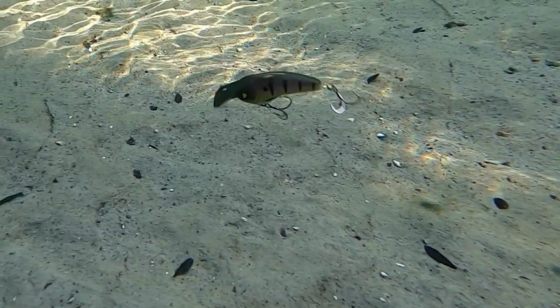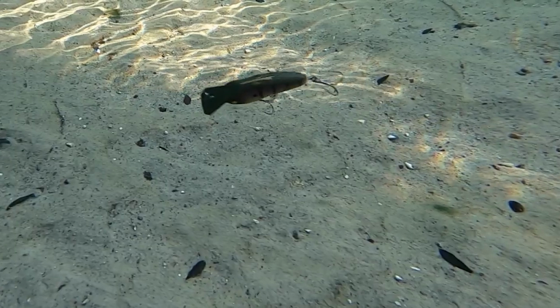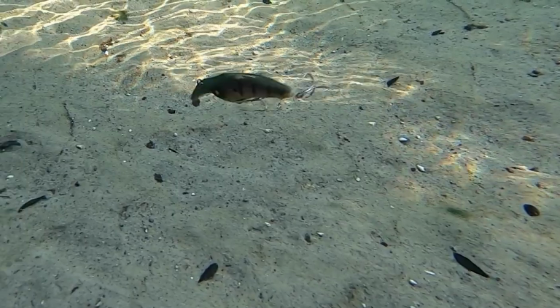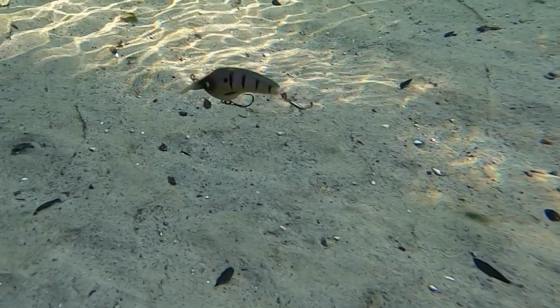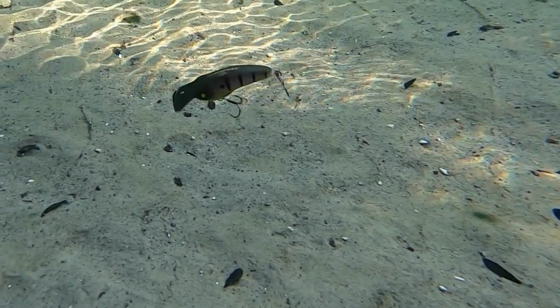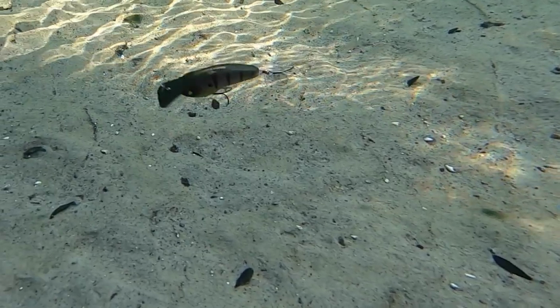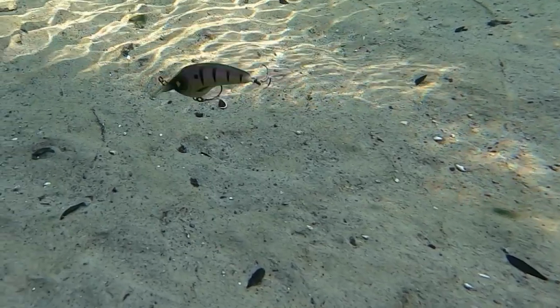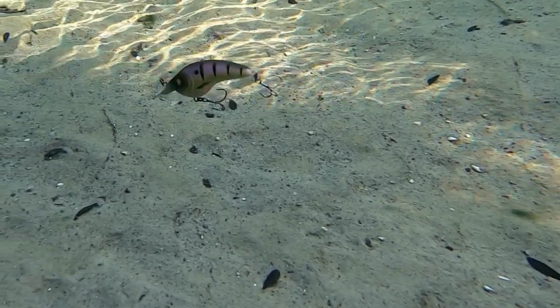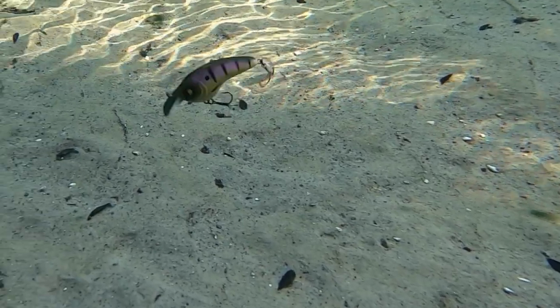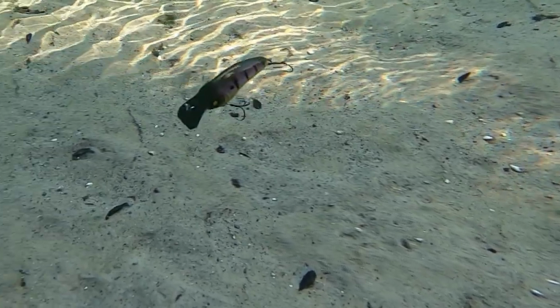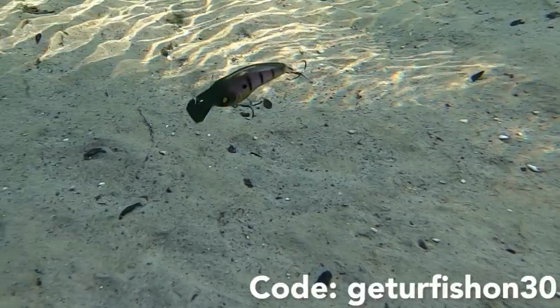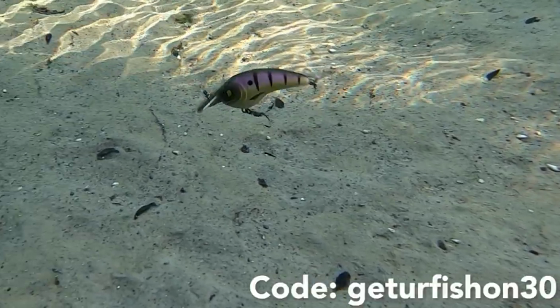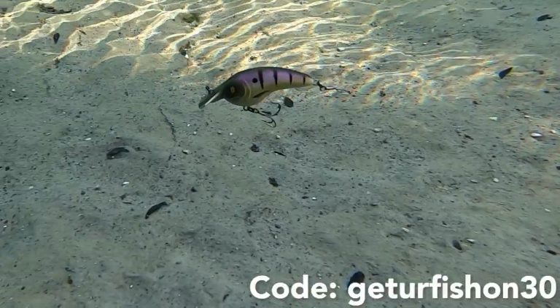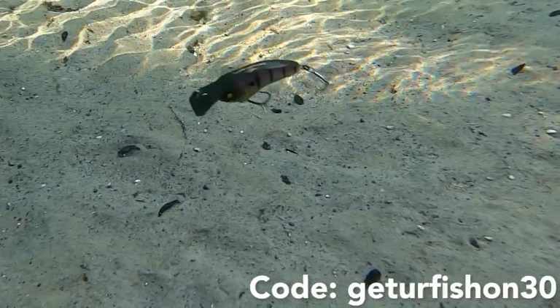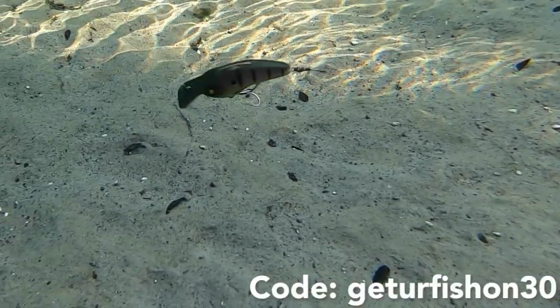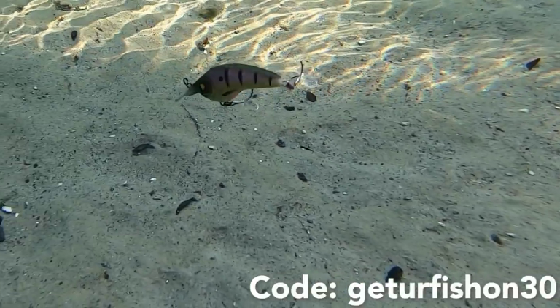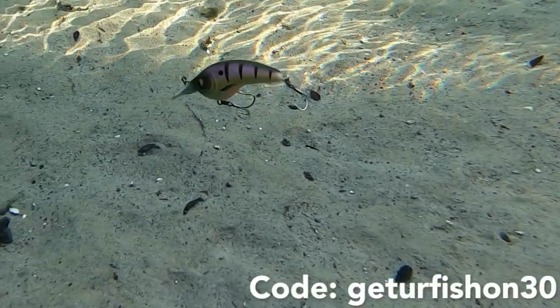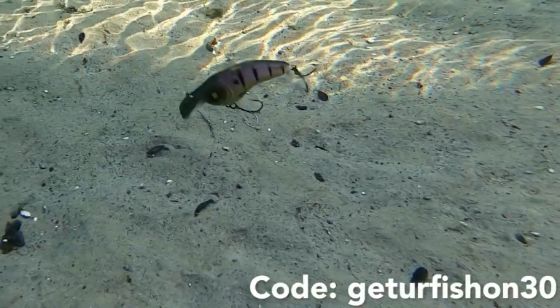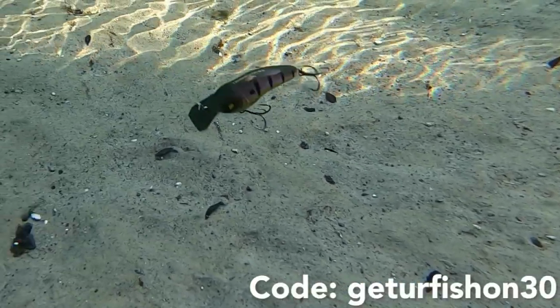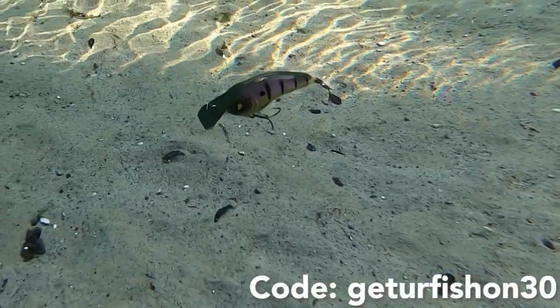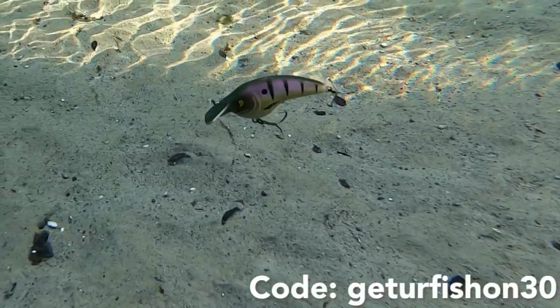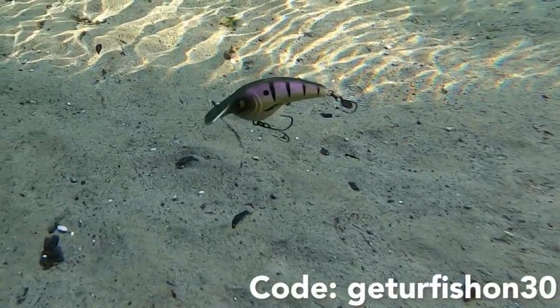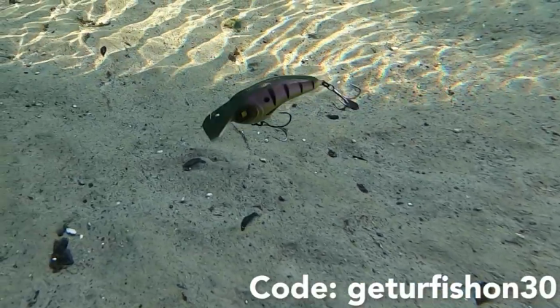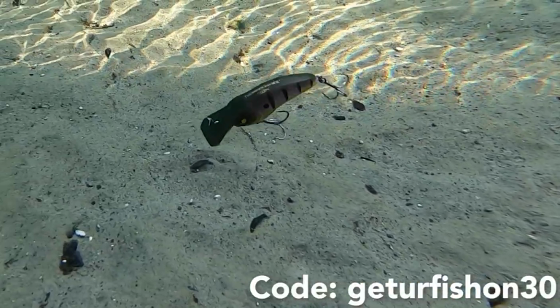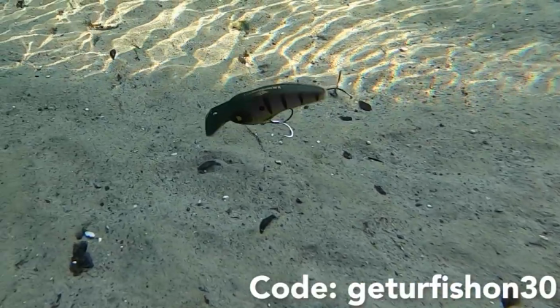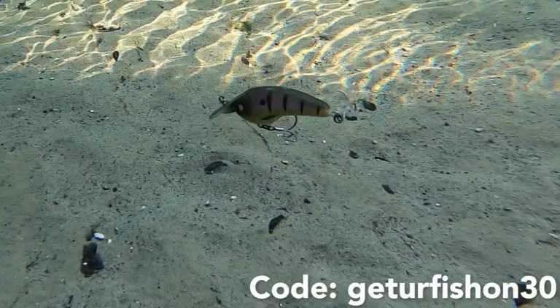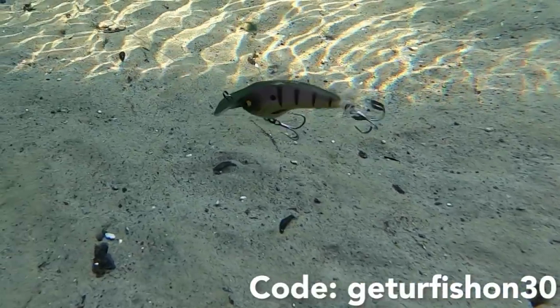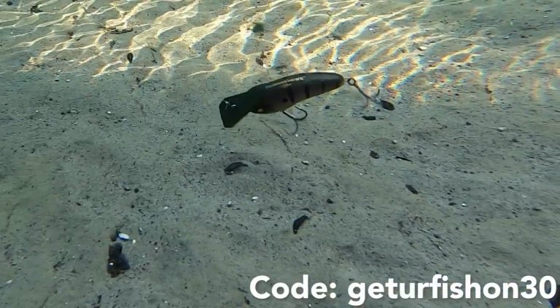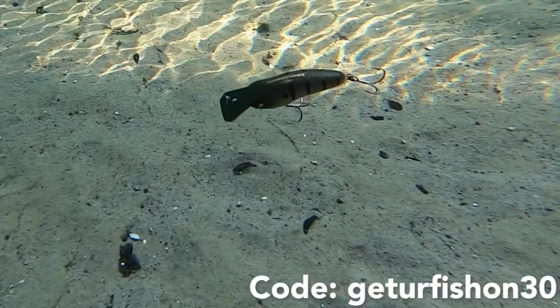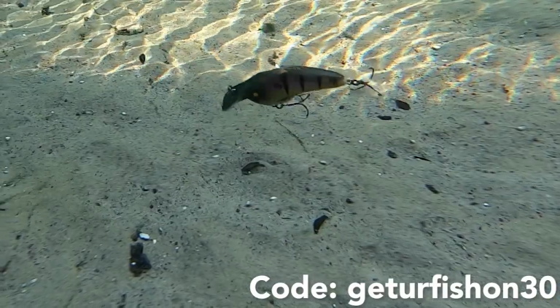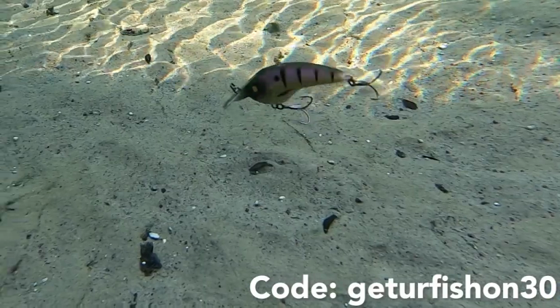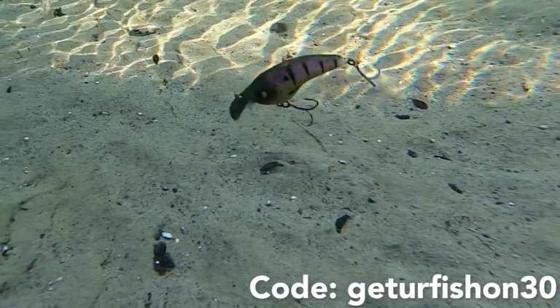However, I don't know if this still works, but use the code GETYOURFISHON30 and you might save 30% off this lure.